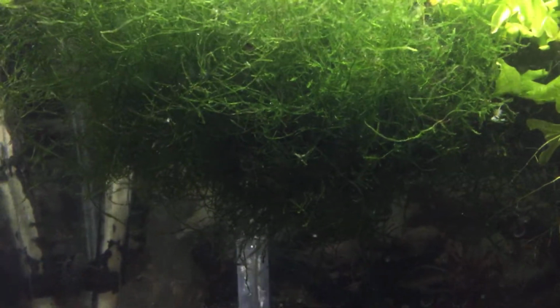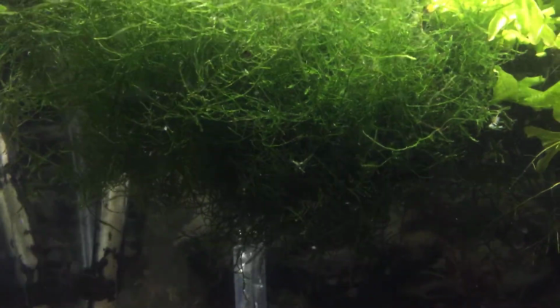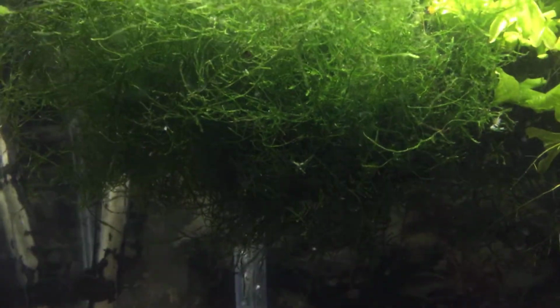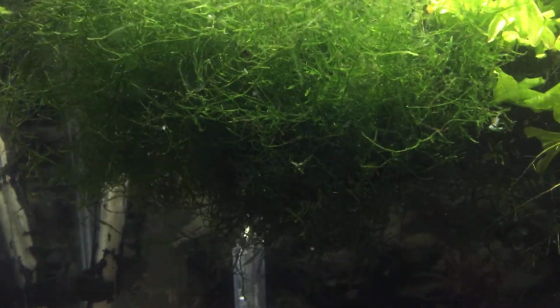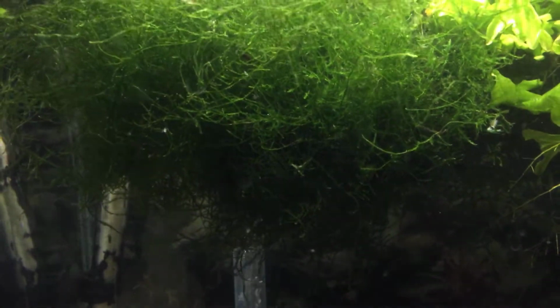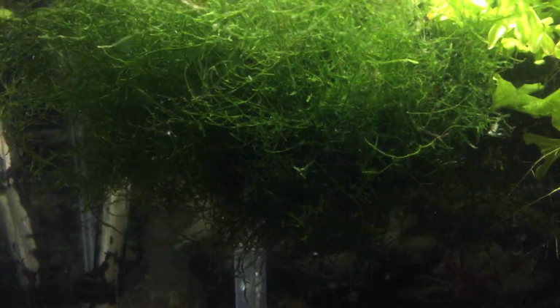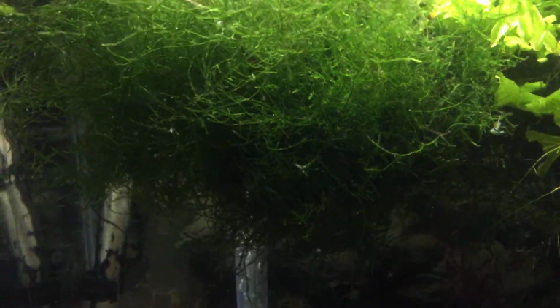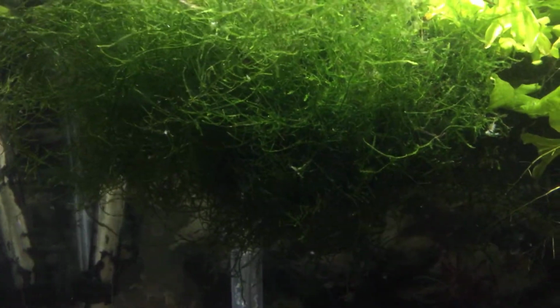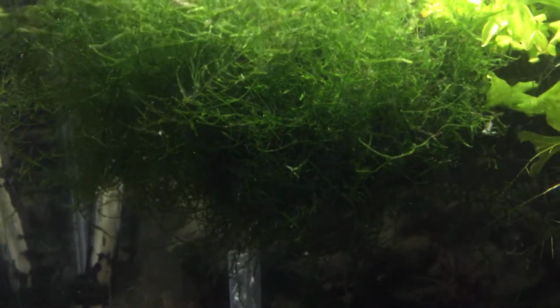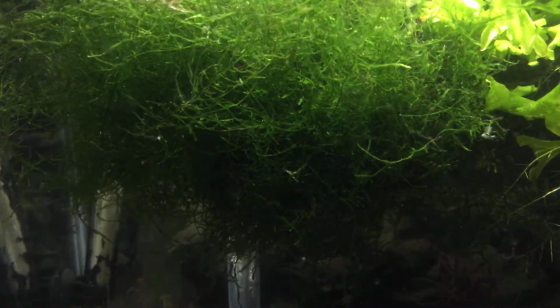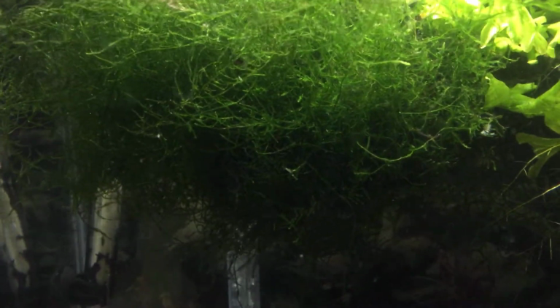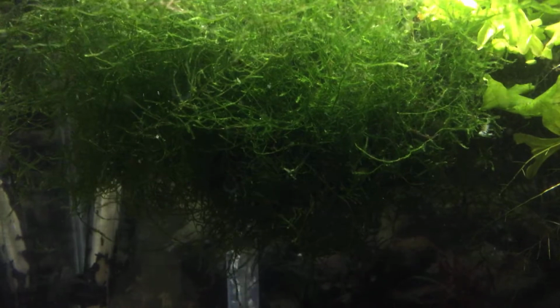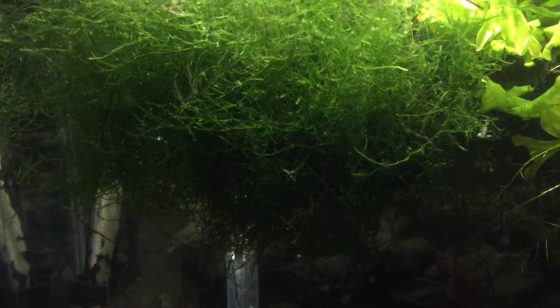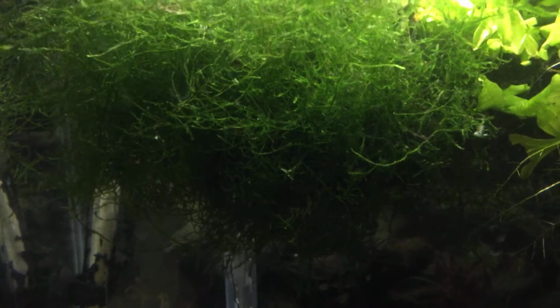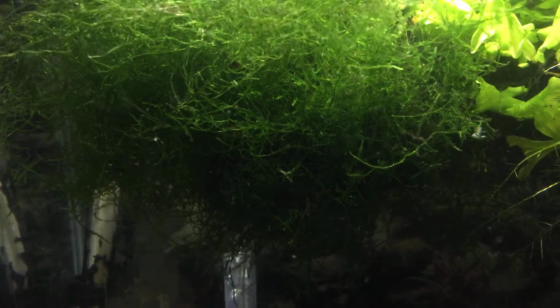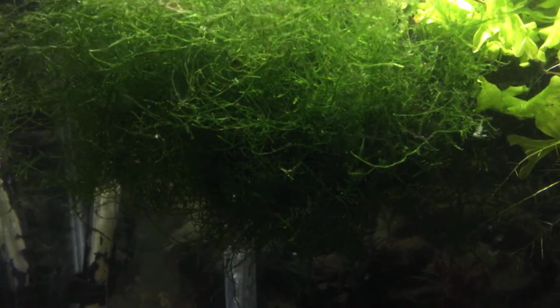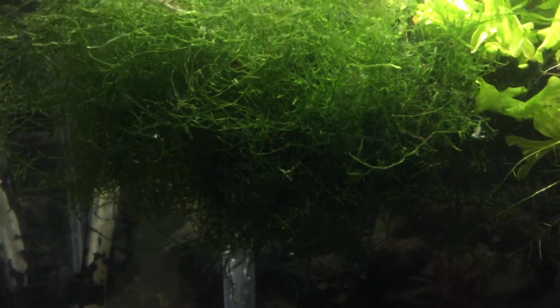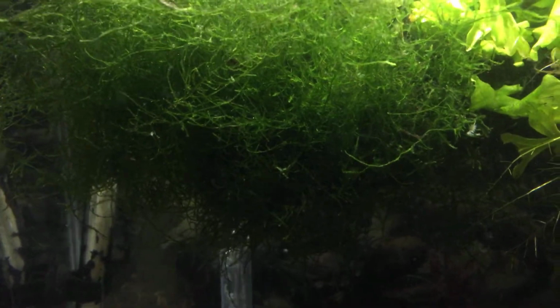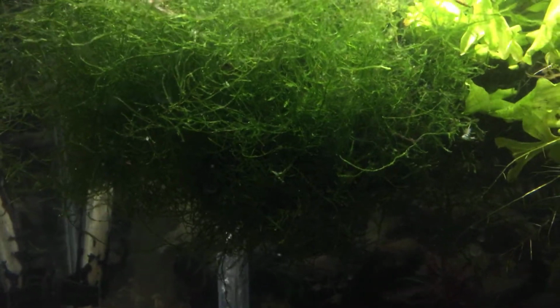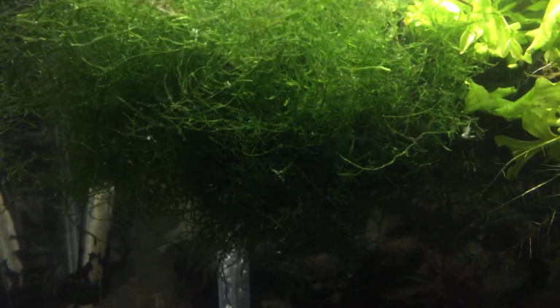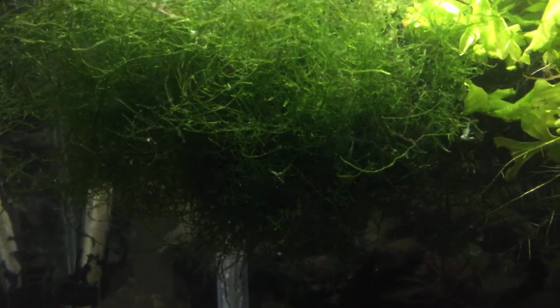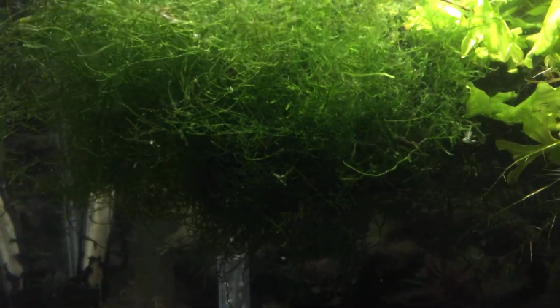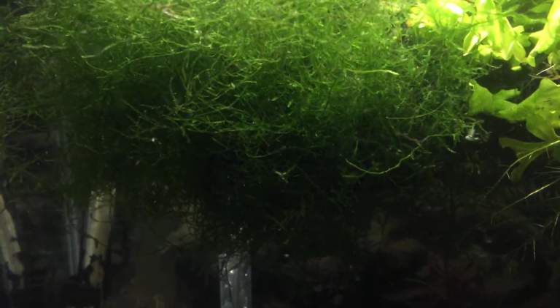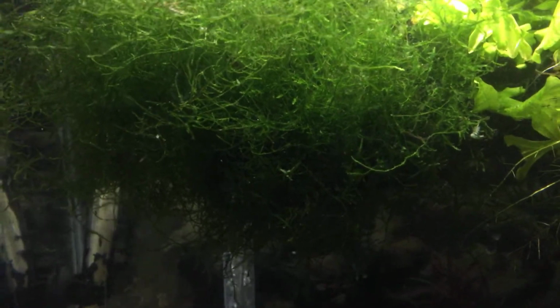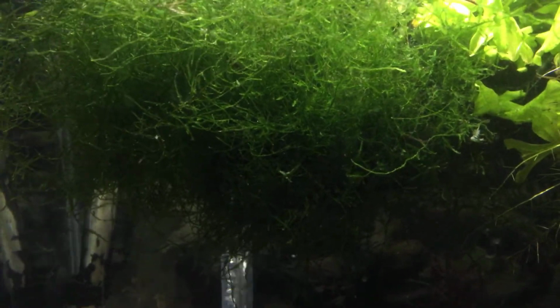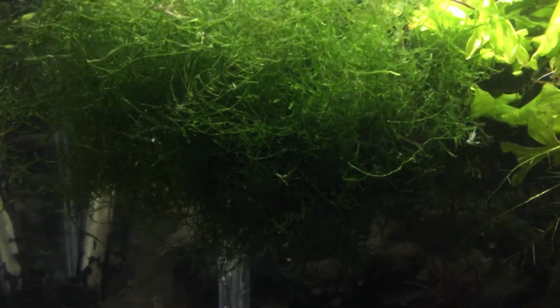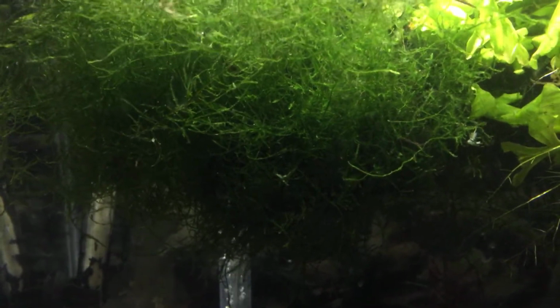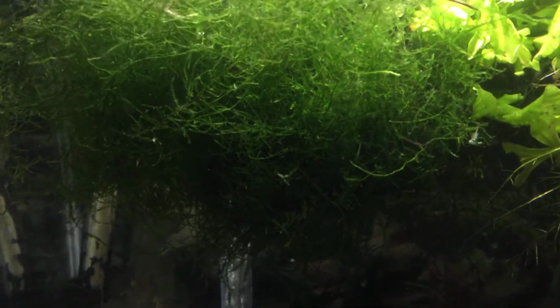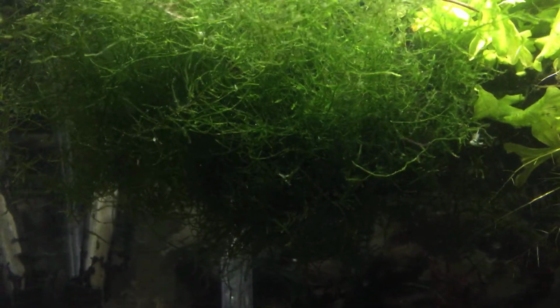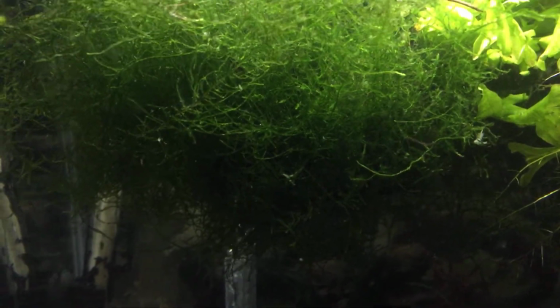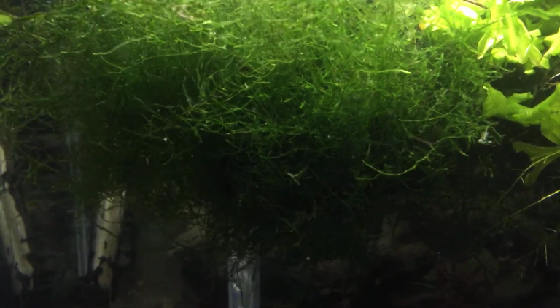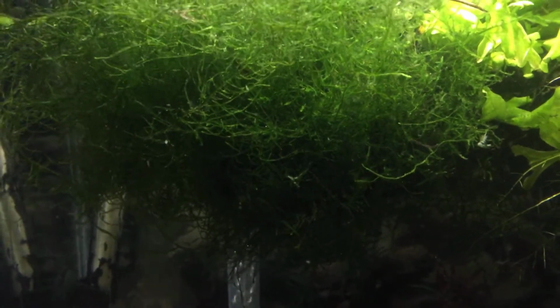Just some random plants and we'll see if we pick up any fish in the background or get photobombed.